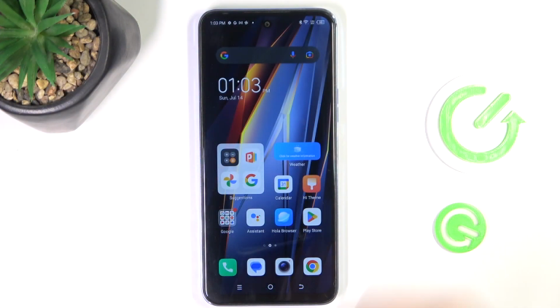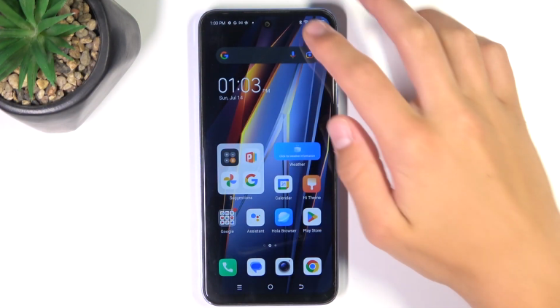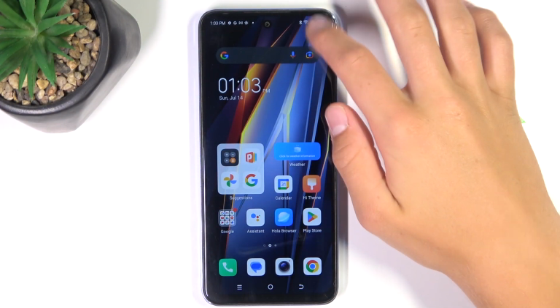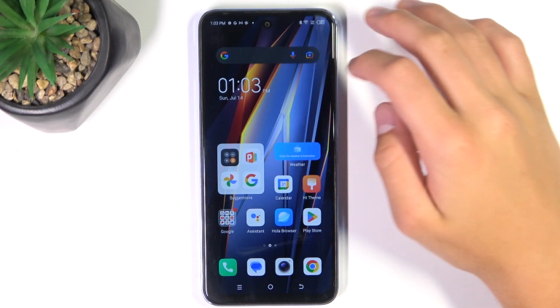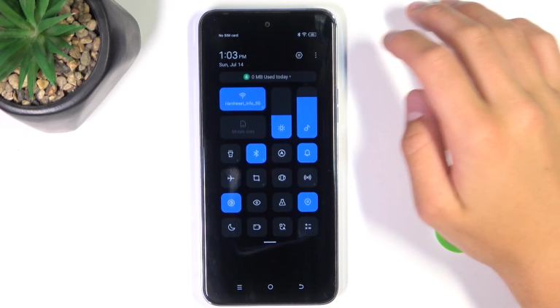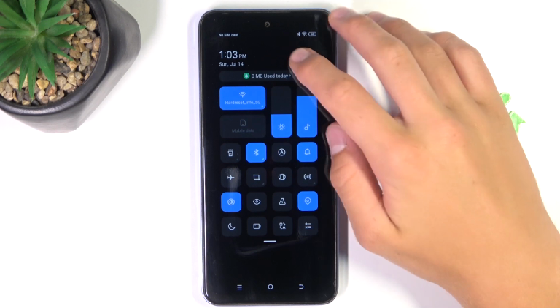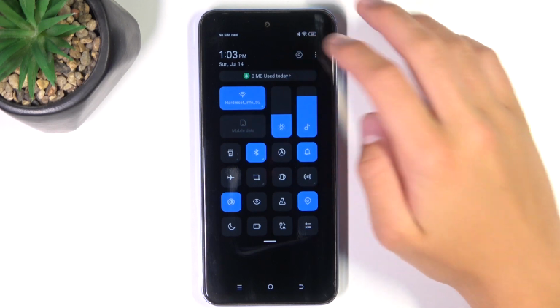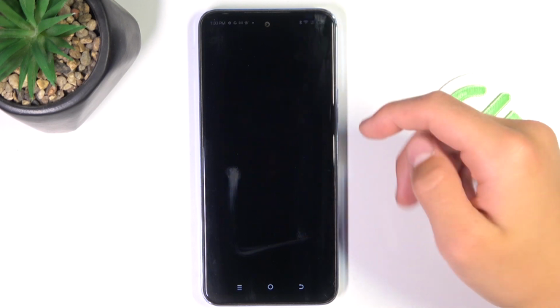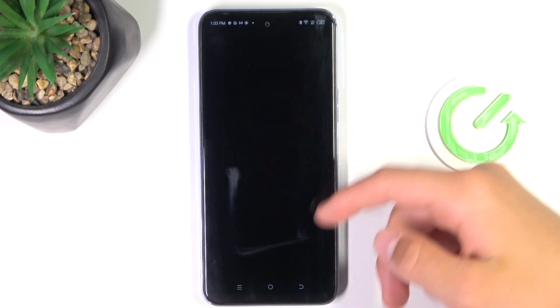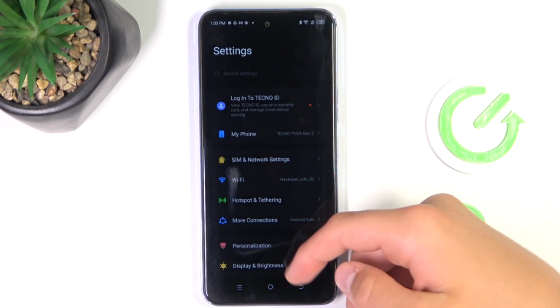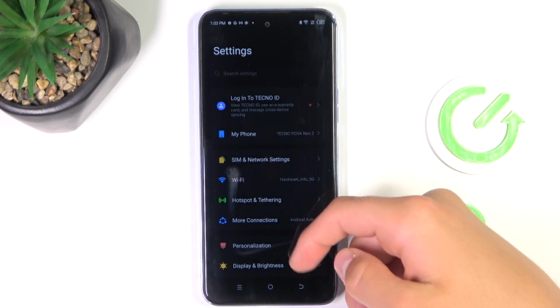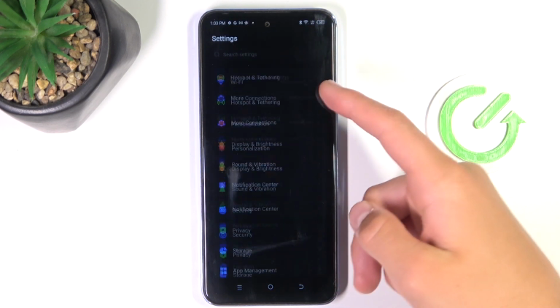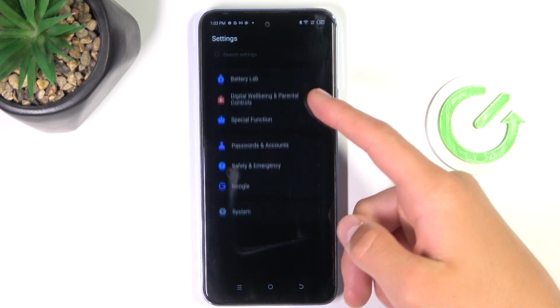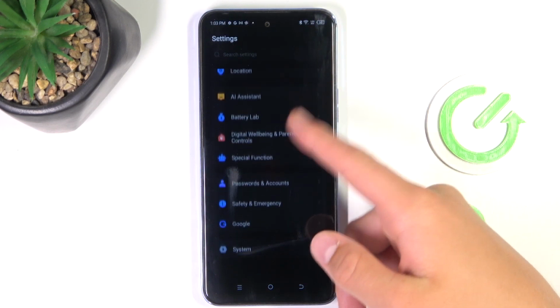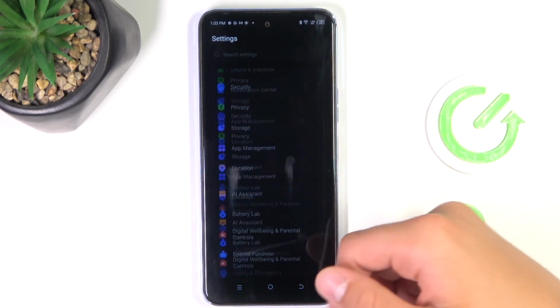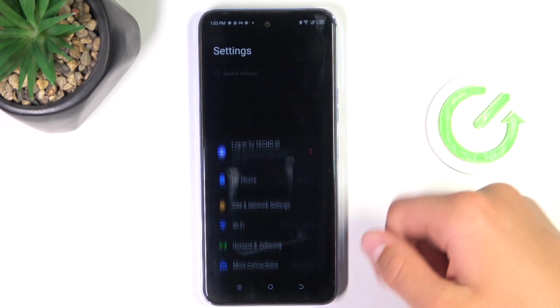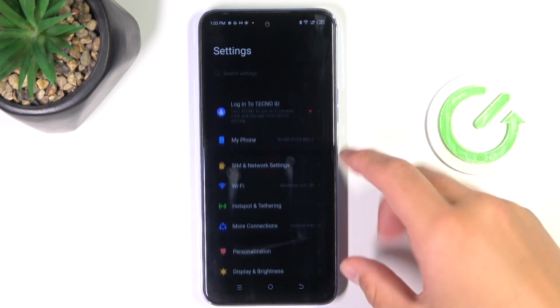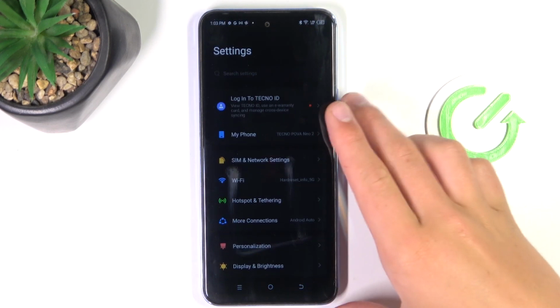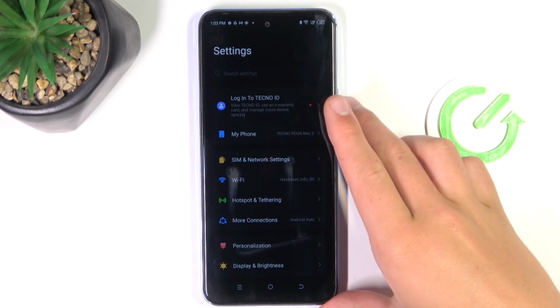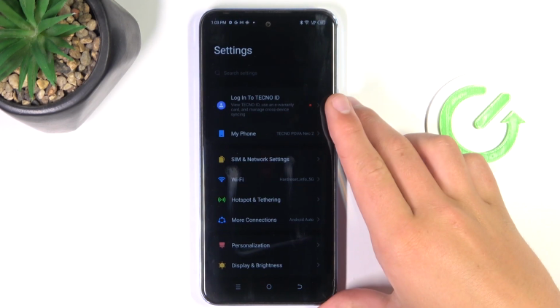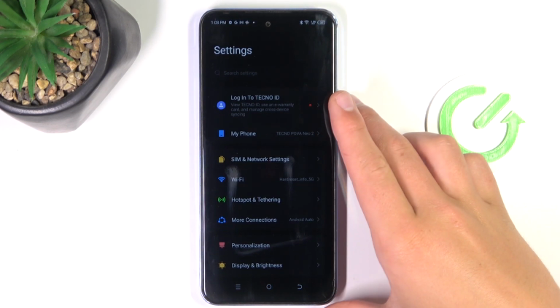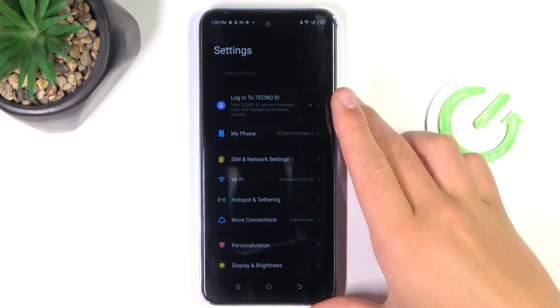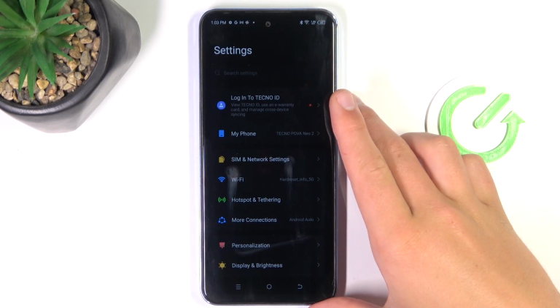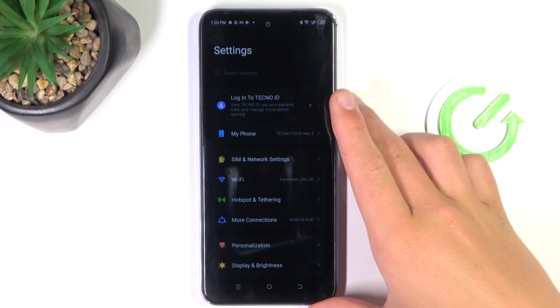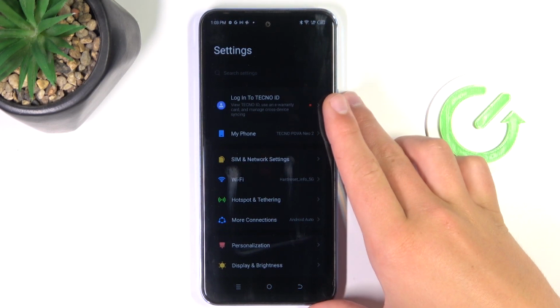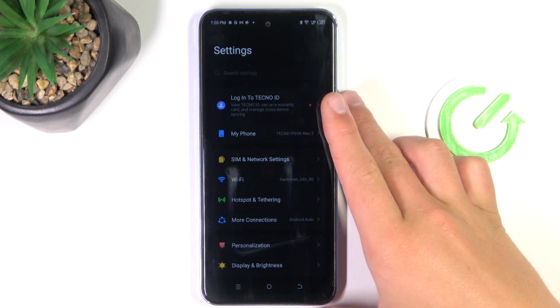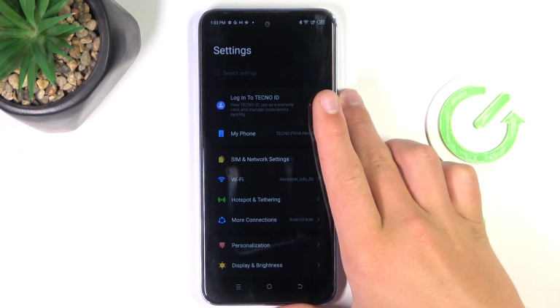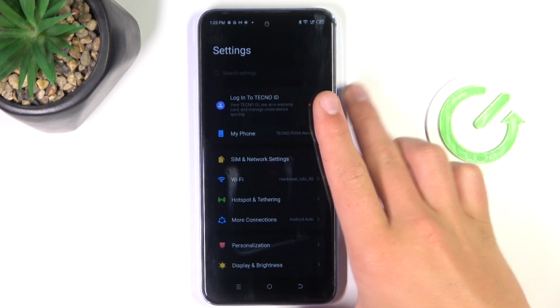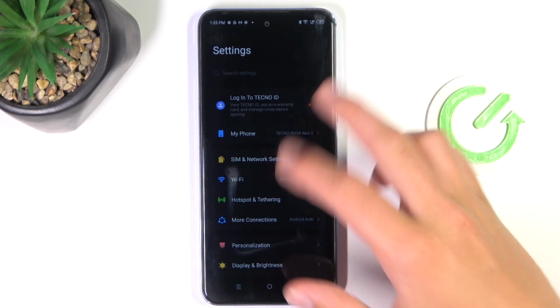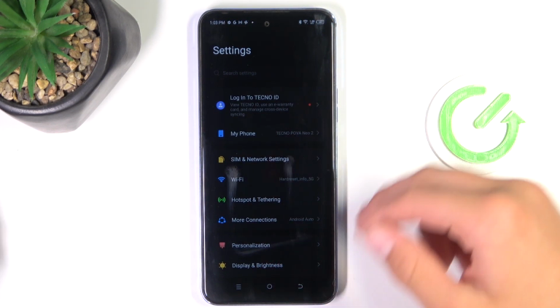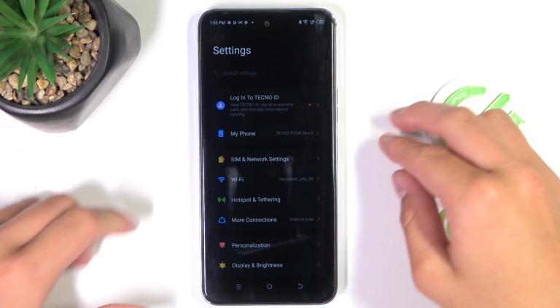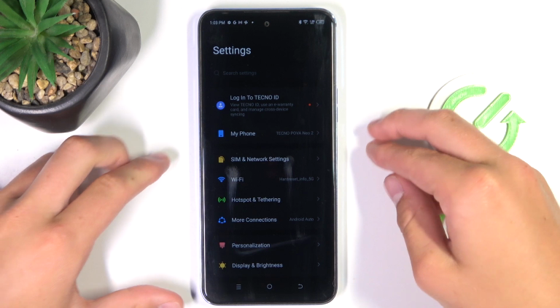First, I'll go into Settings so we have somewhere to scroll, because we're going to take a screenshot of the whole page.